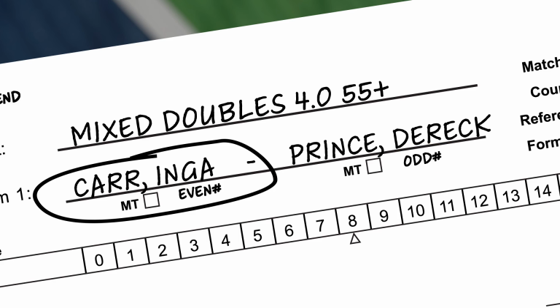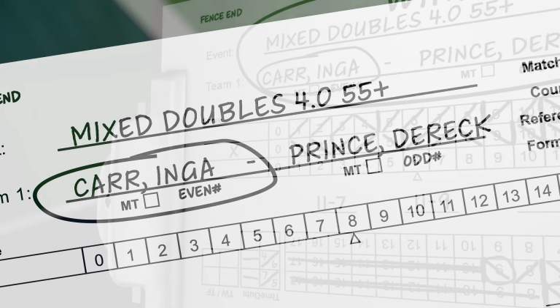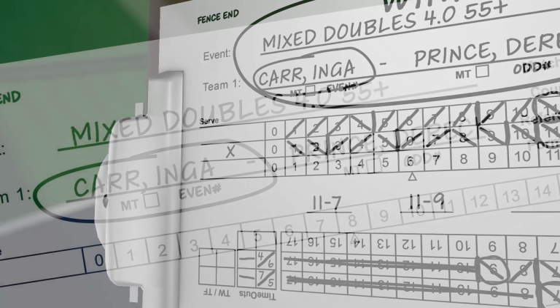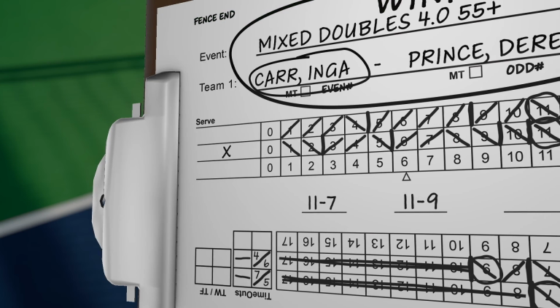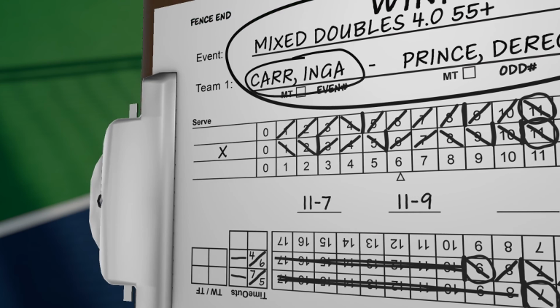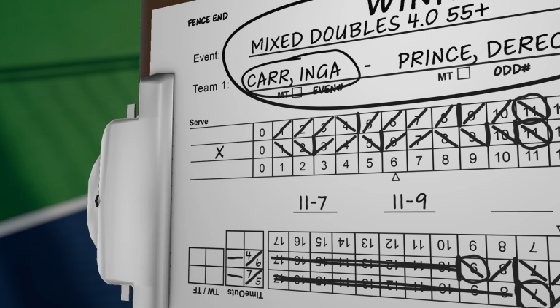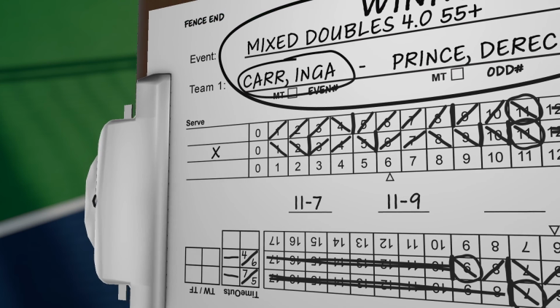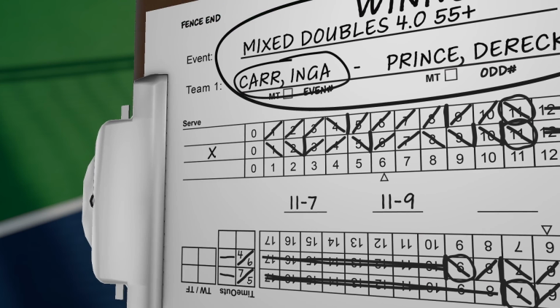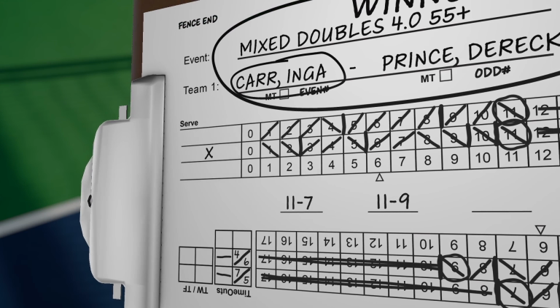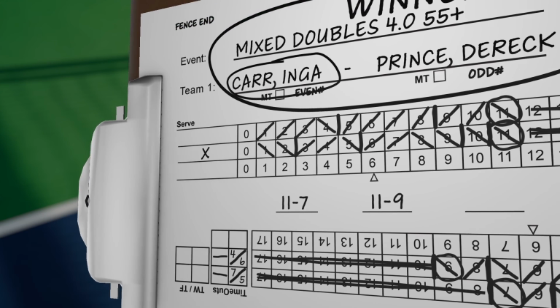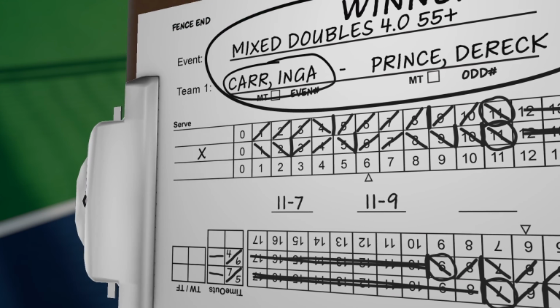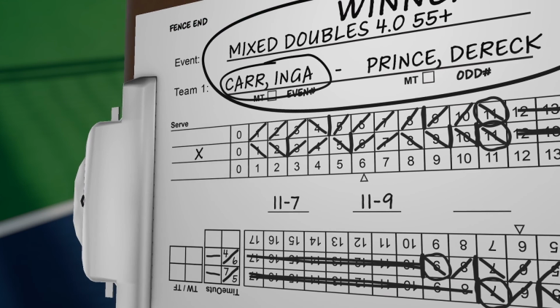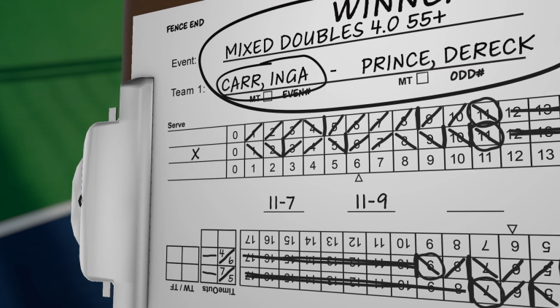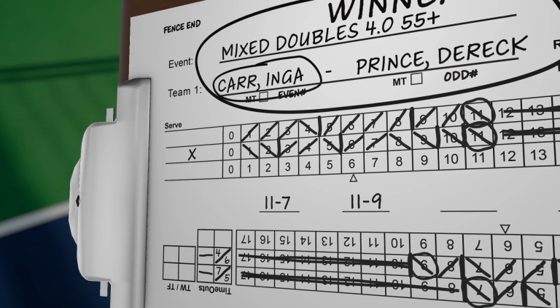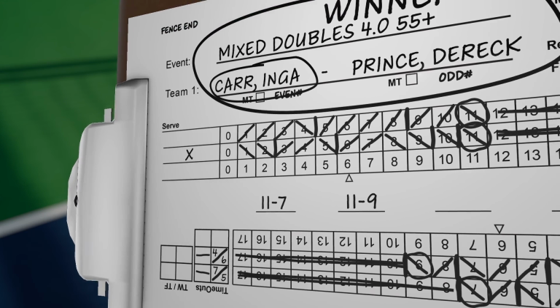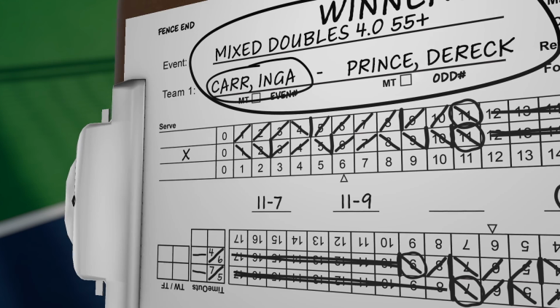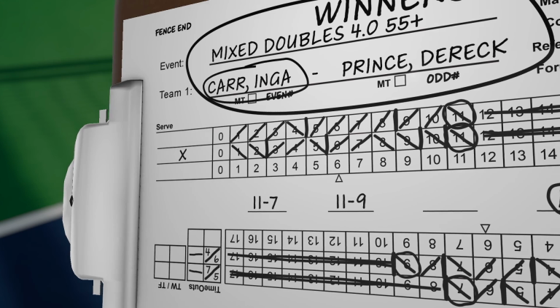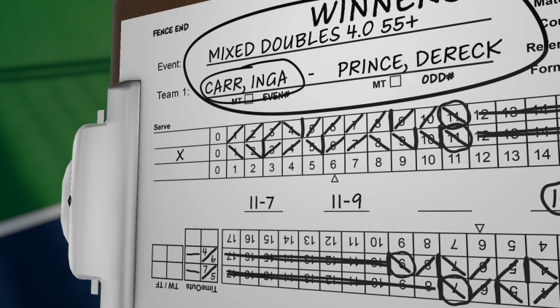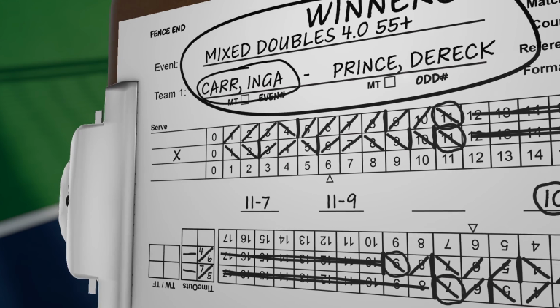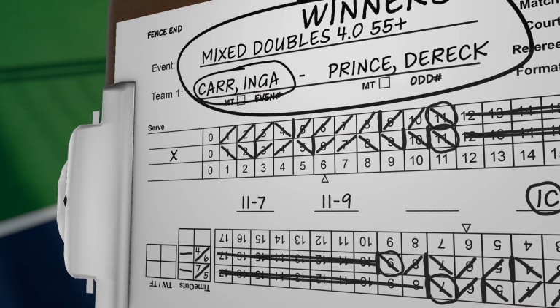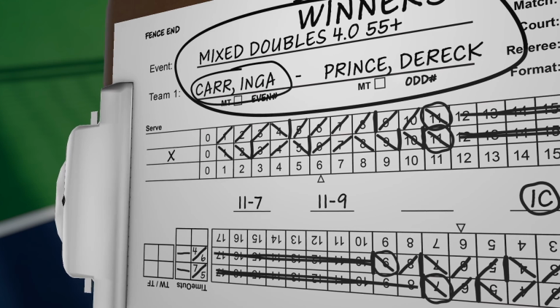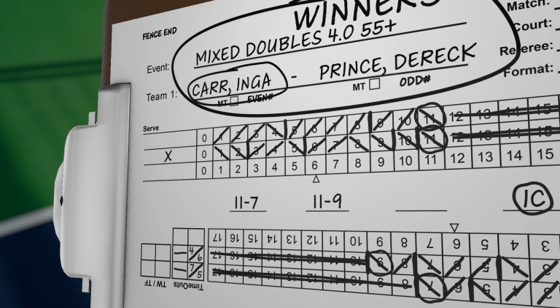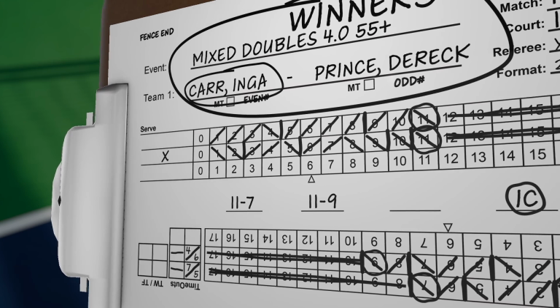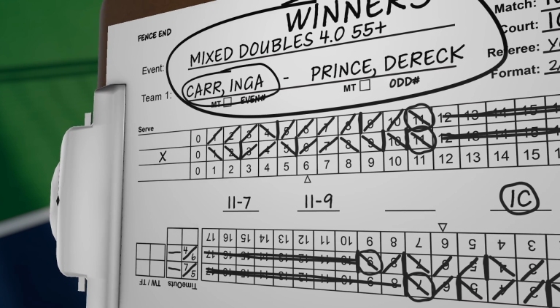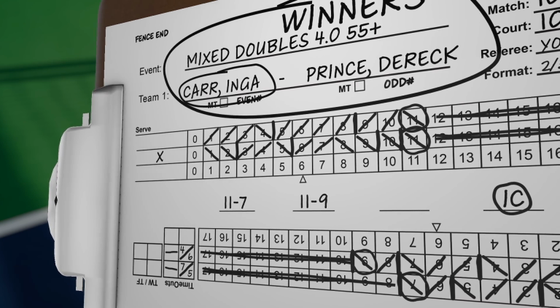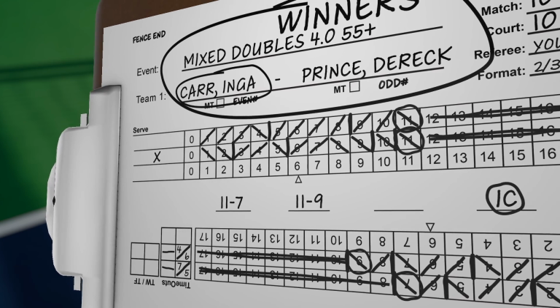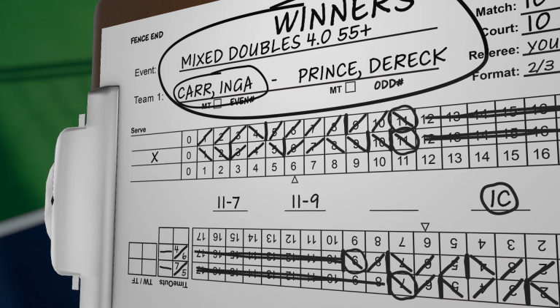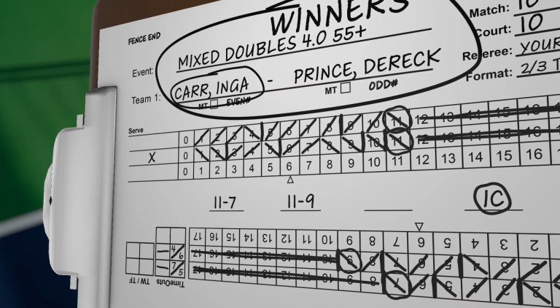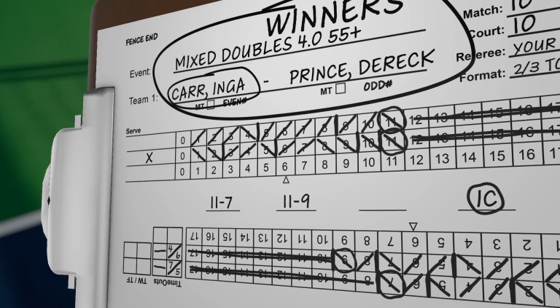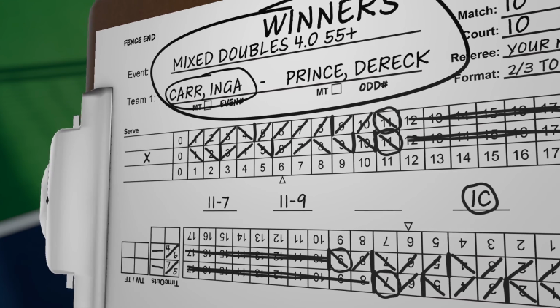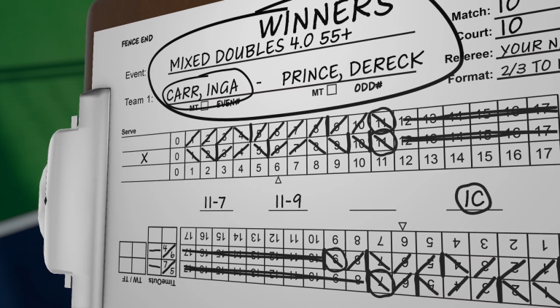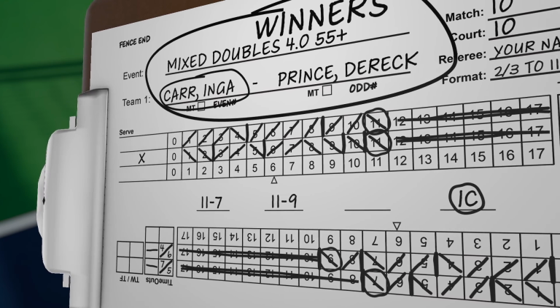This ends the scorekeeping portion of this video series. Practice is essential to success.